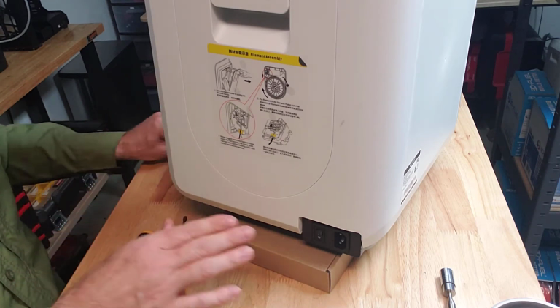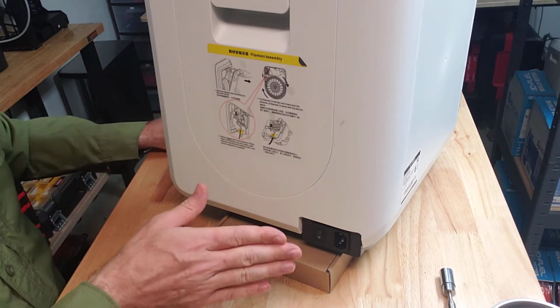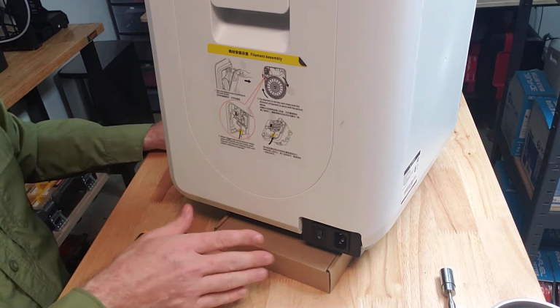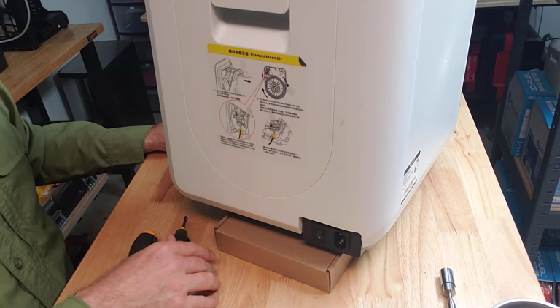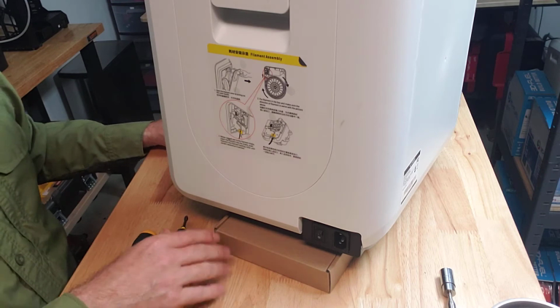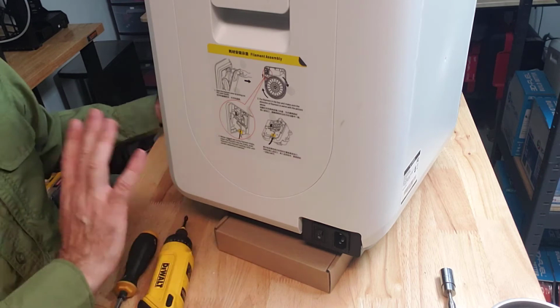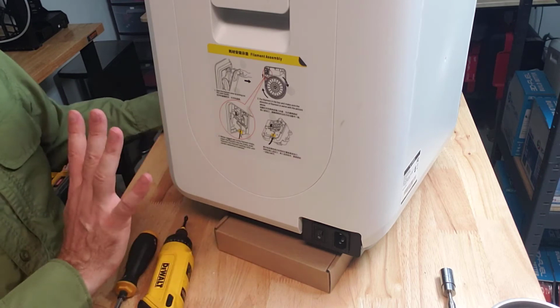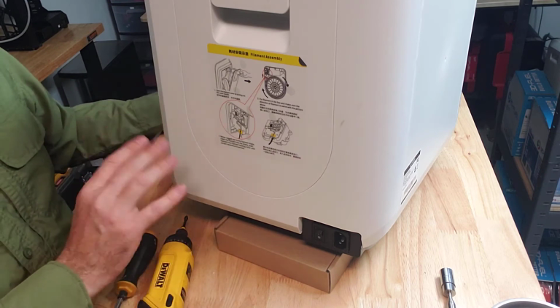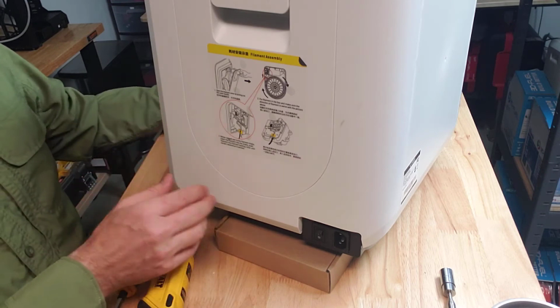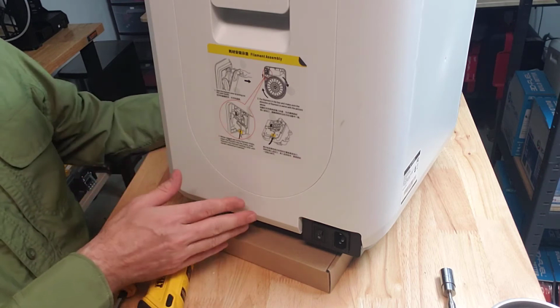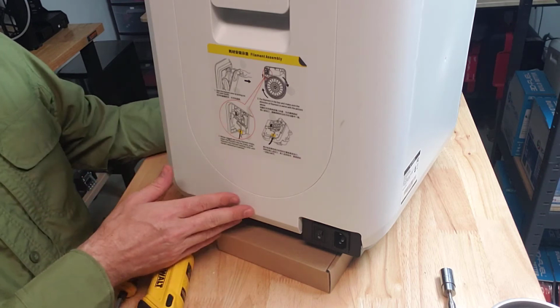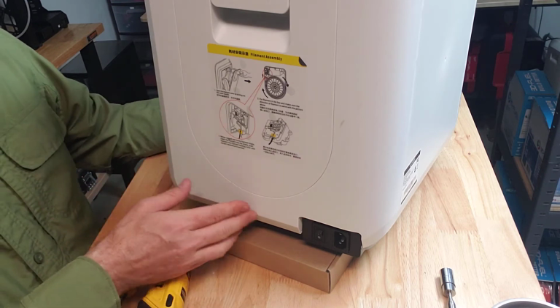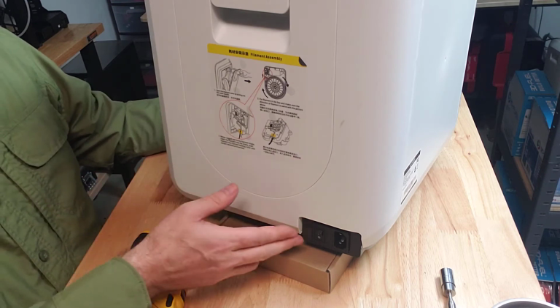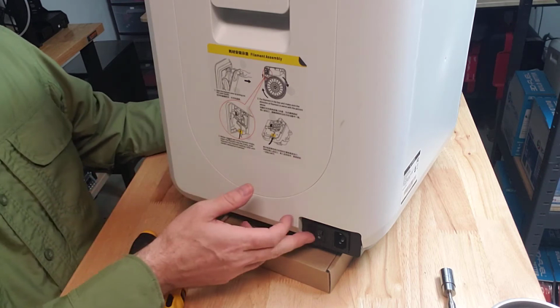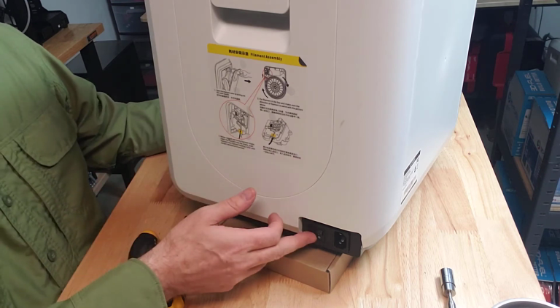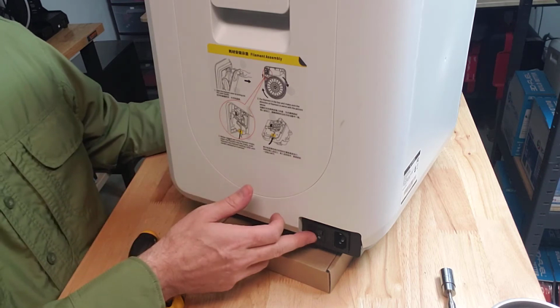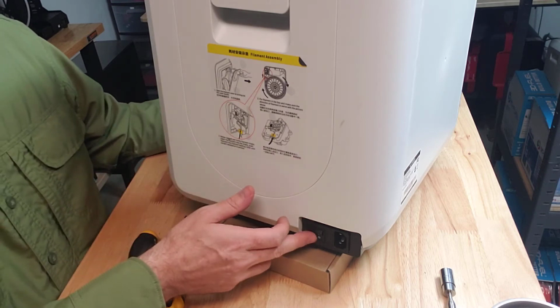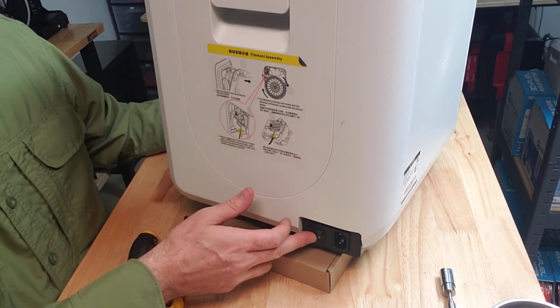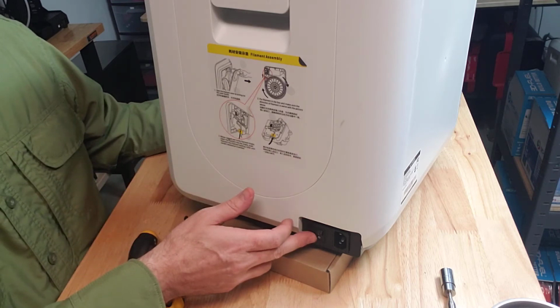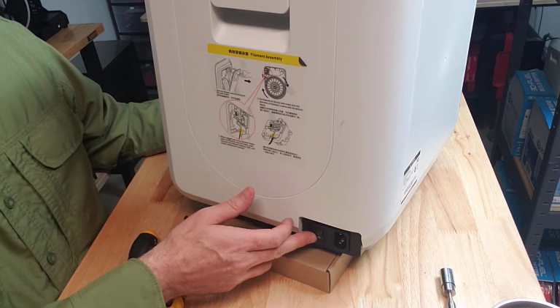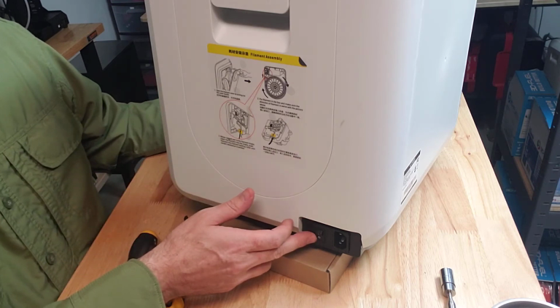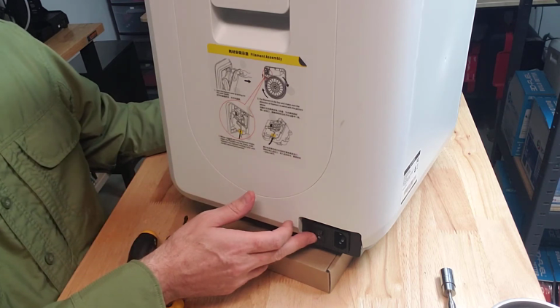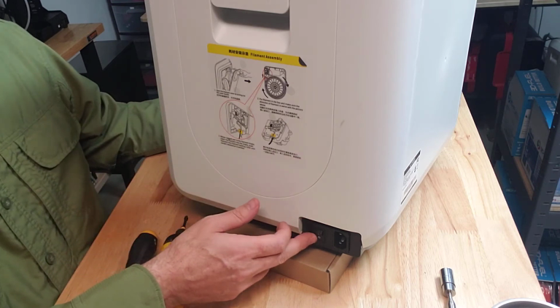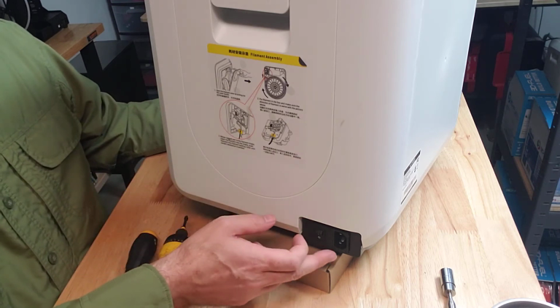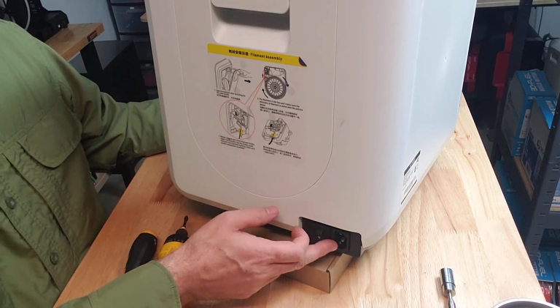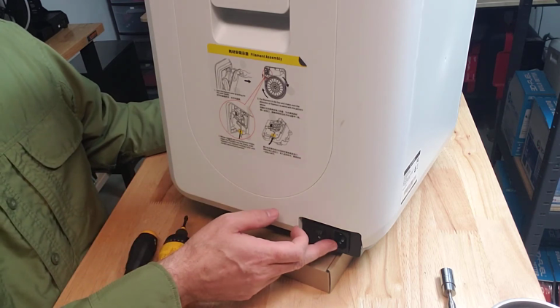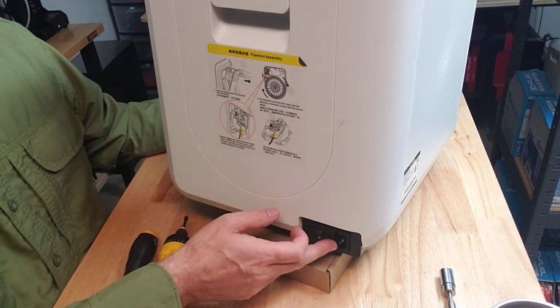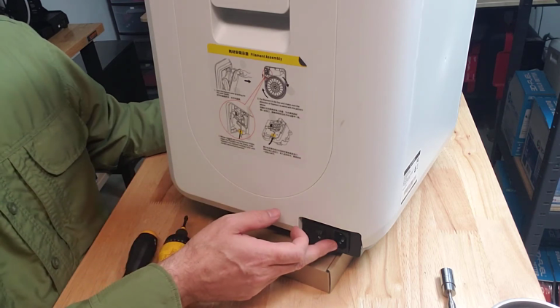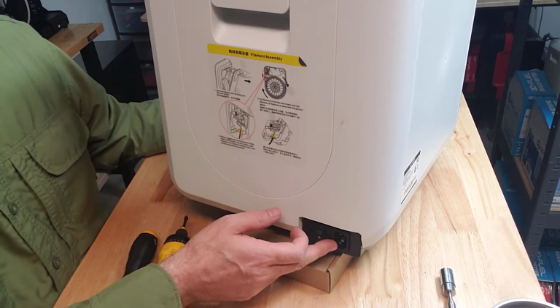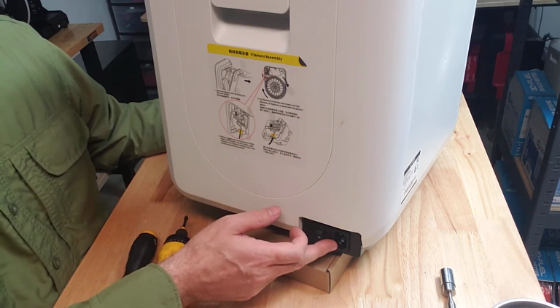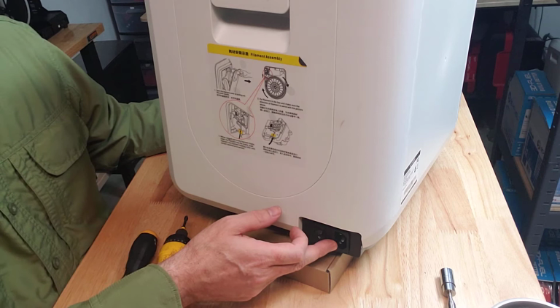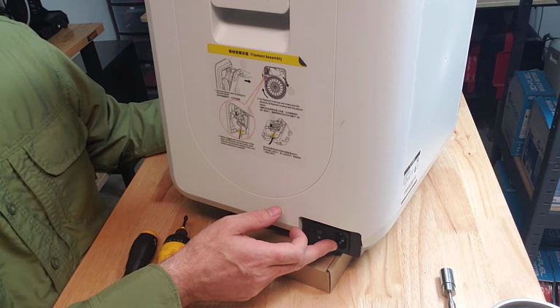The first thing you want to do before anything else is make sure your printer is shut down, turned off, and completely unplugged.